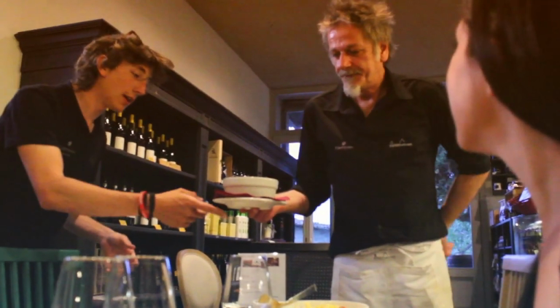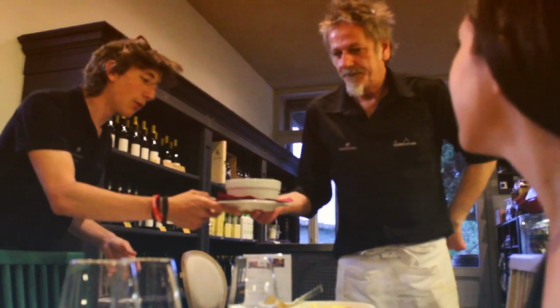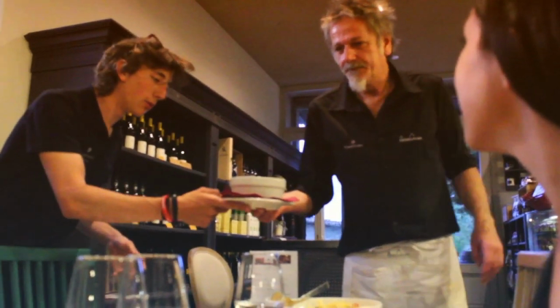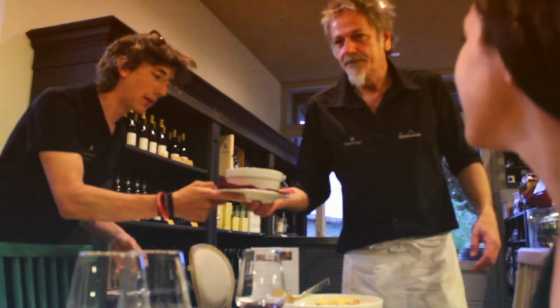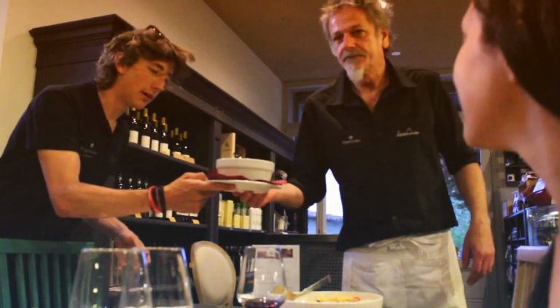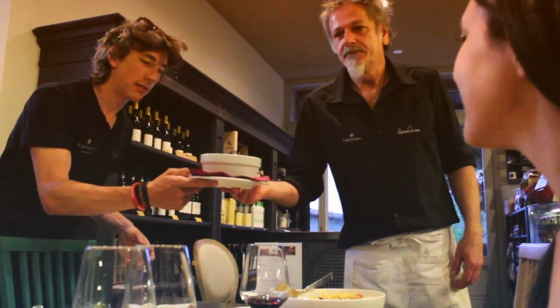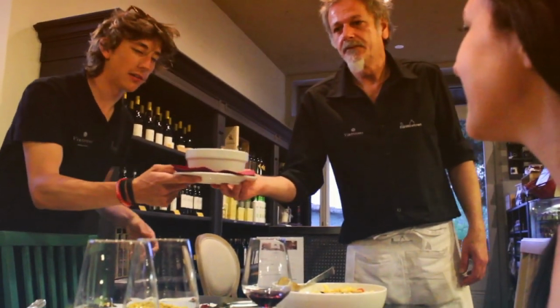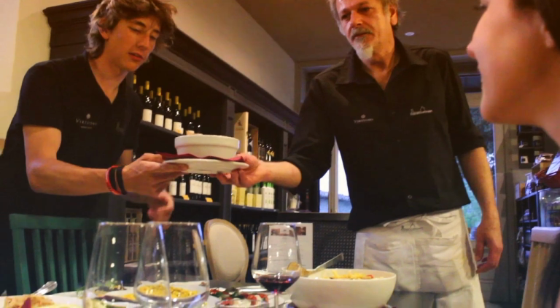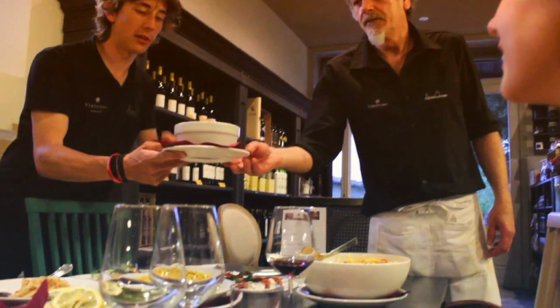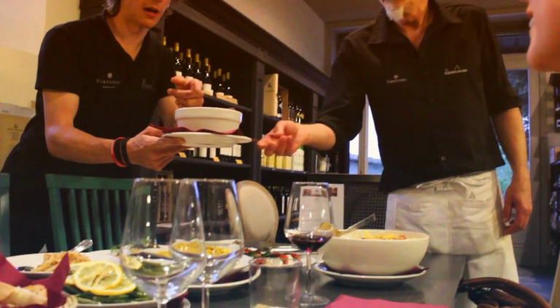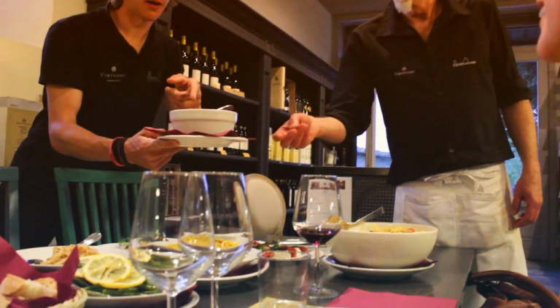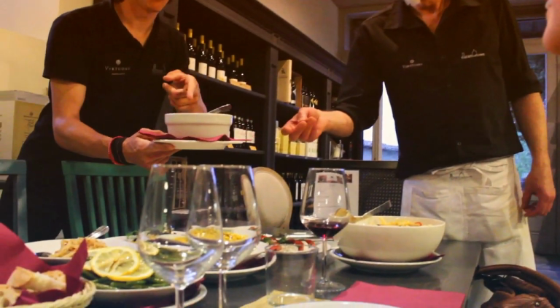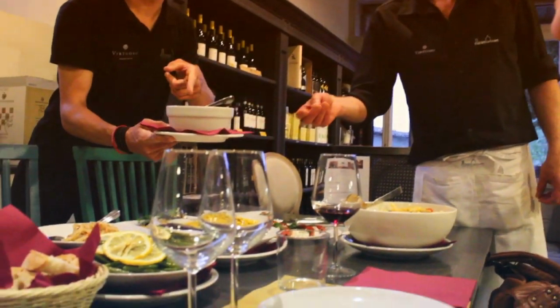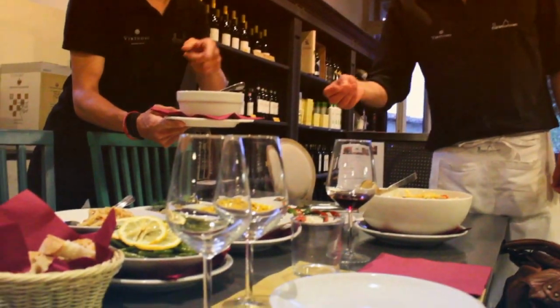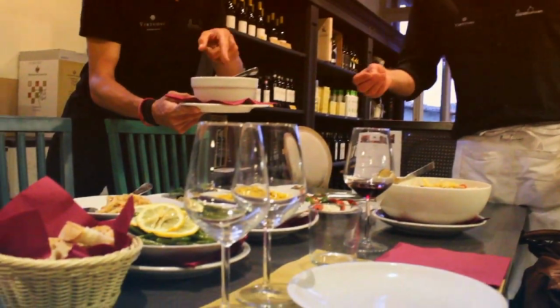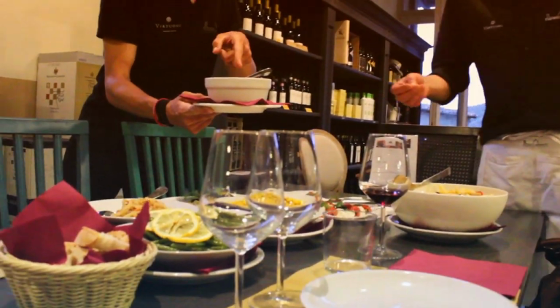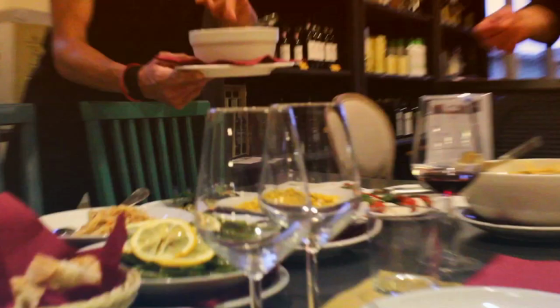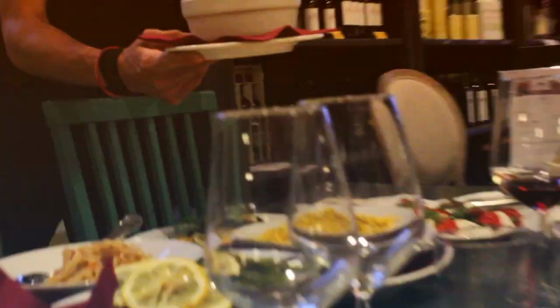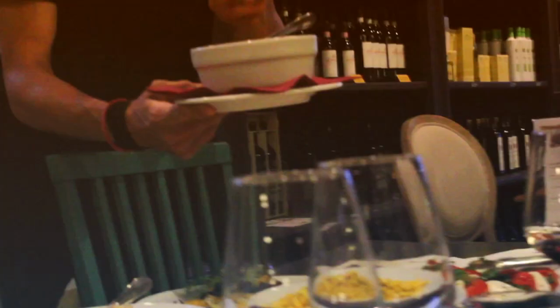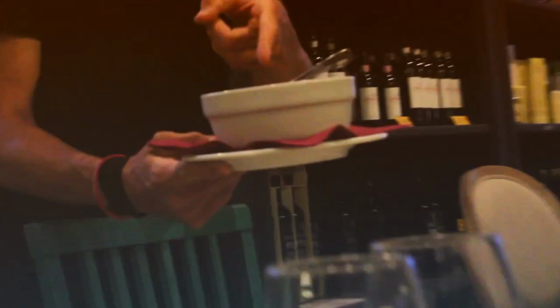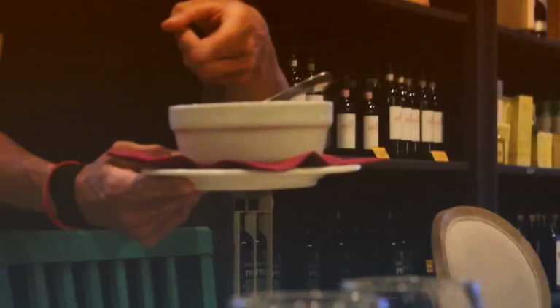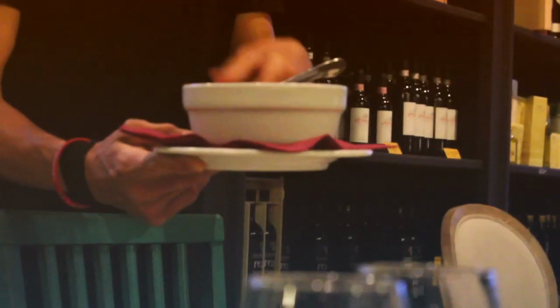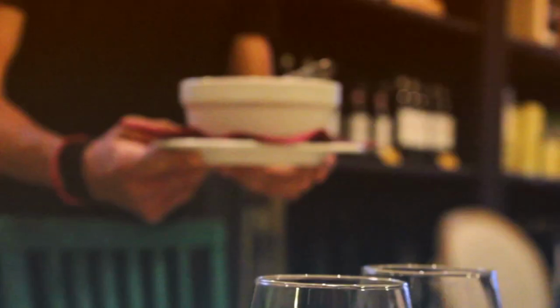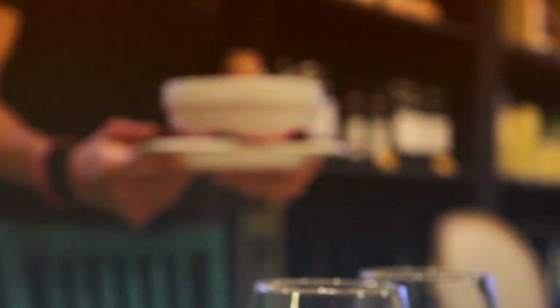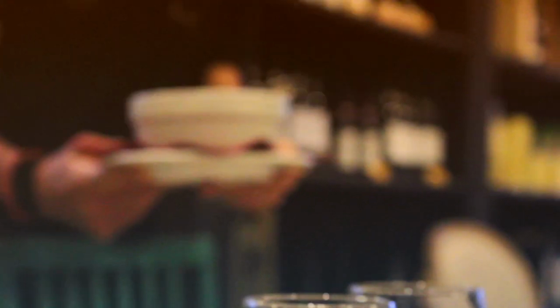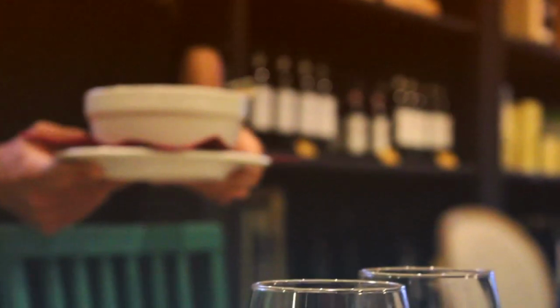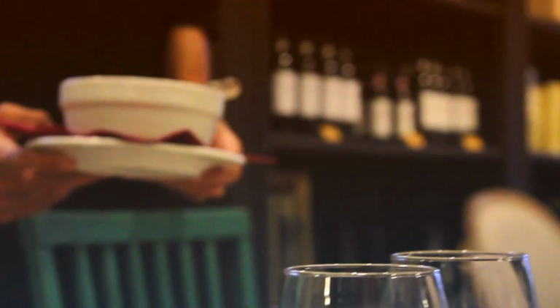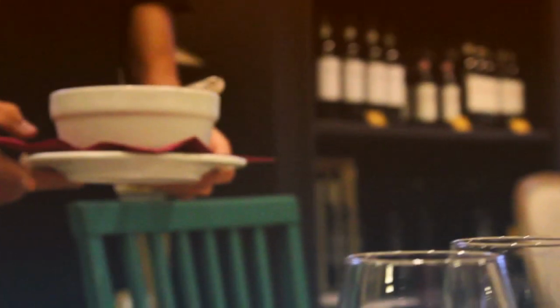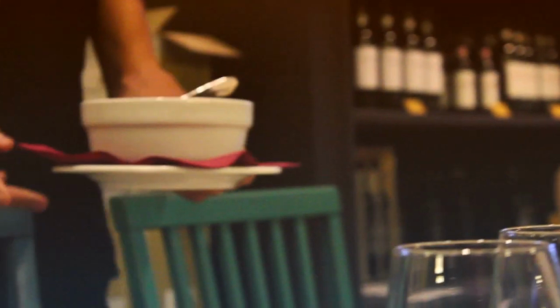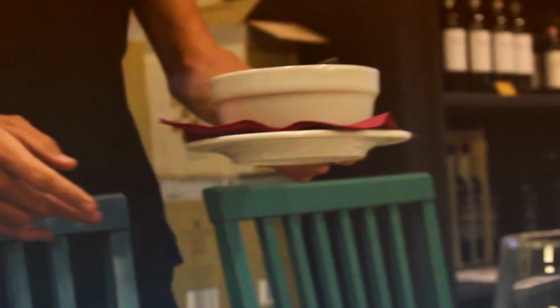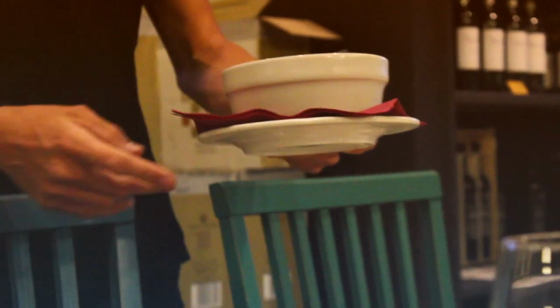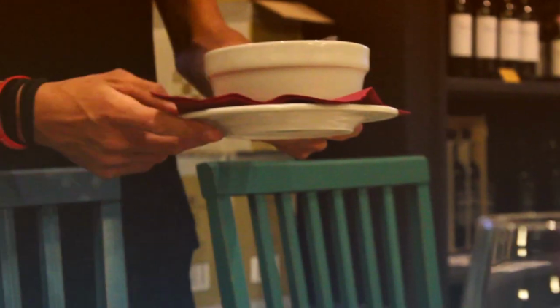Nice. This is tomatoes and cipolla — onion from Tropea, from South Italy. Very nice.